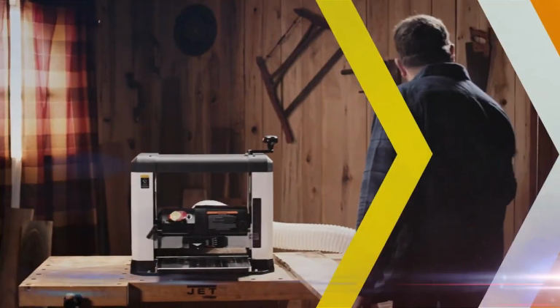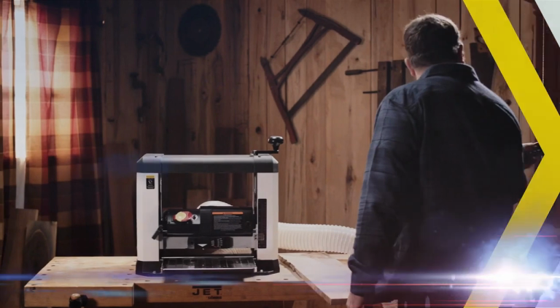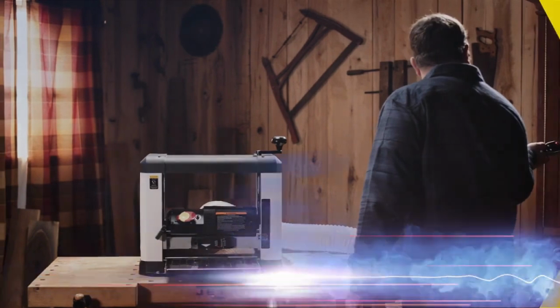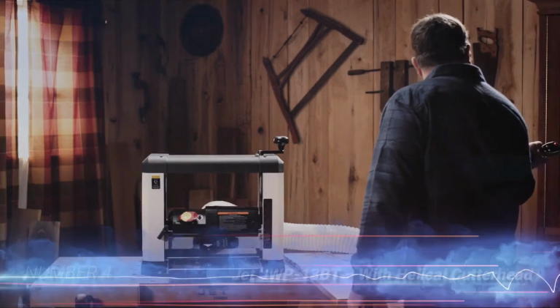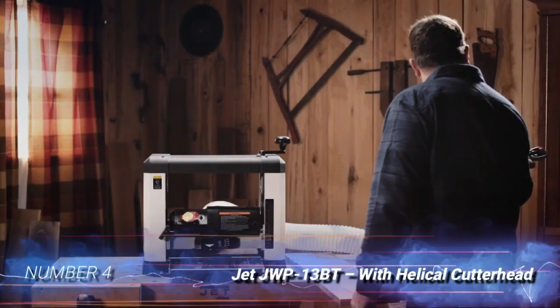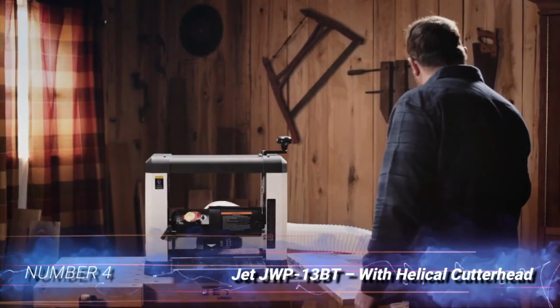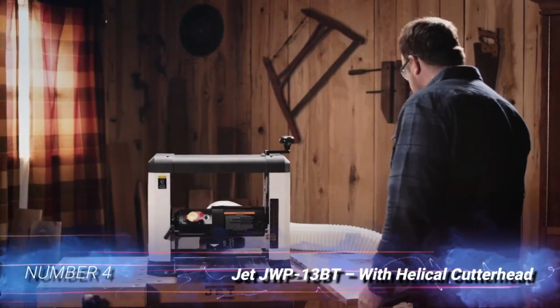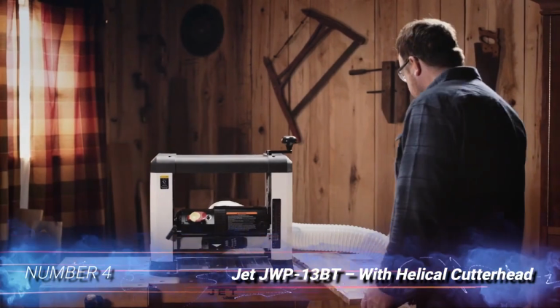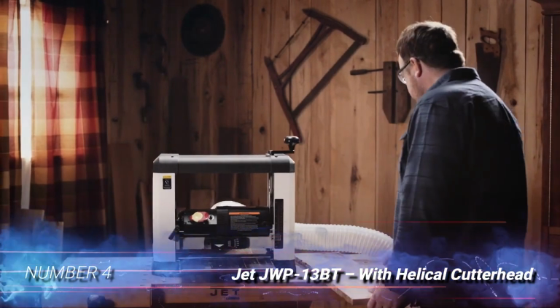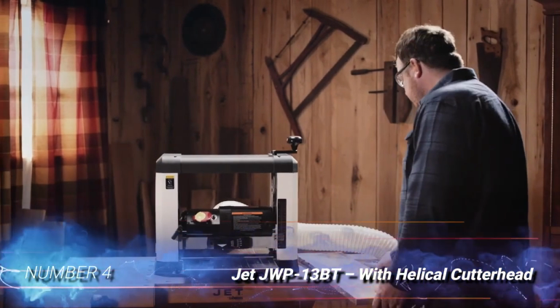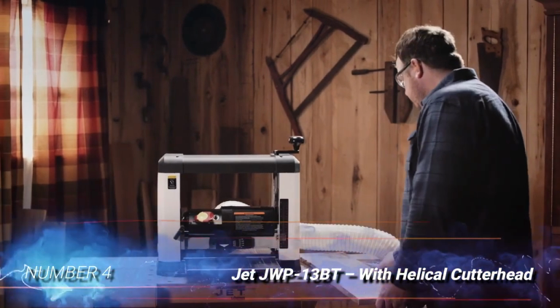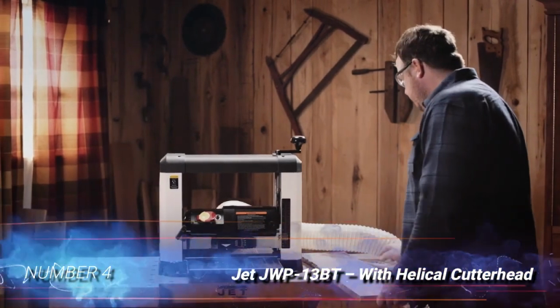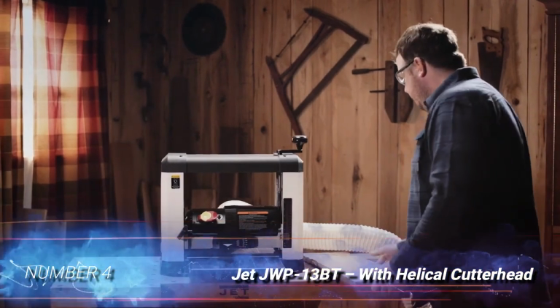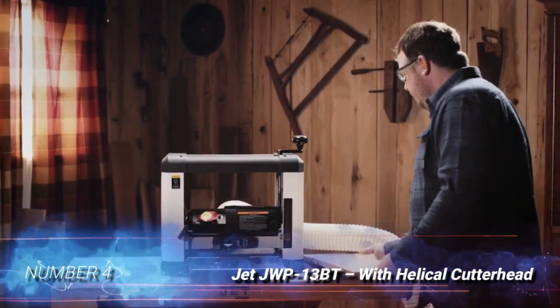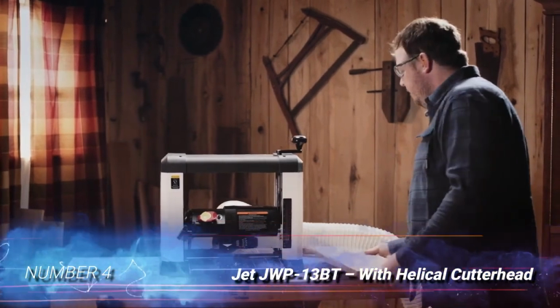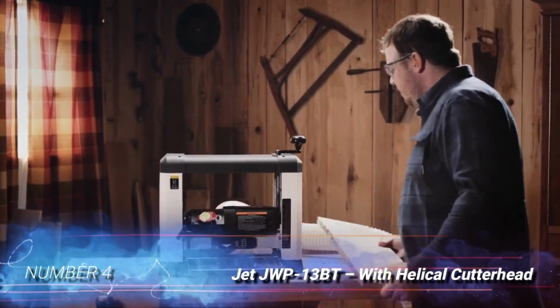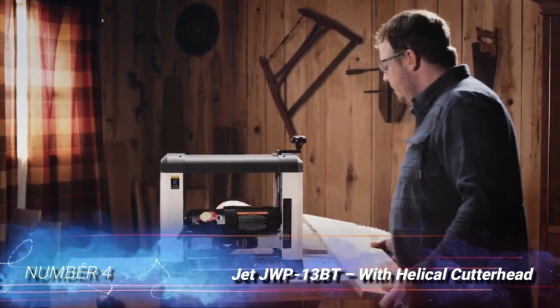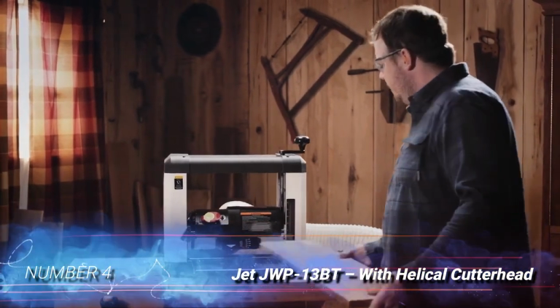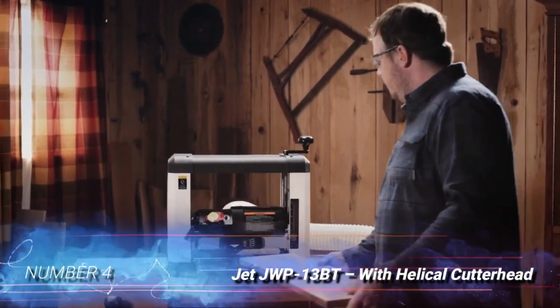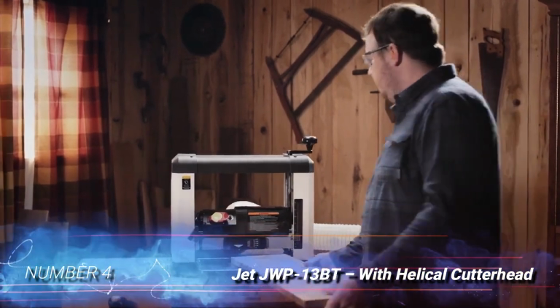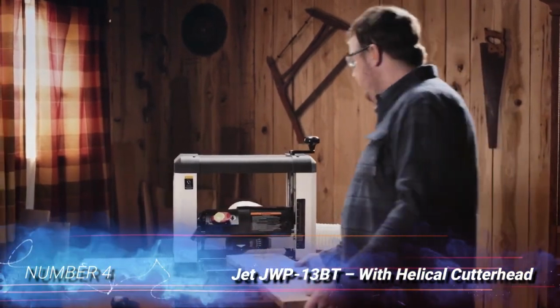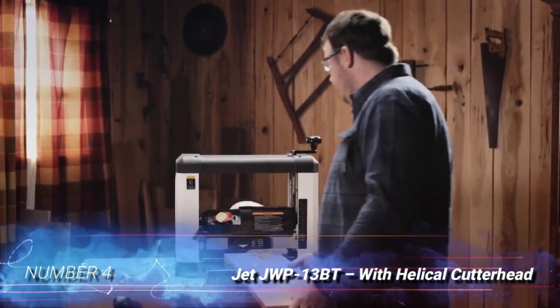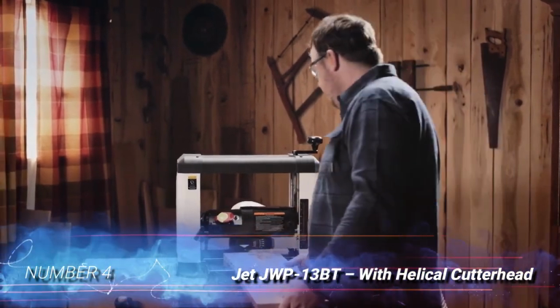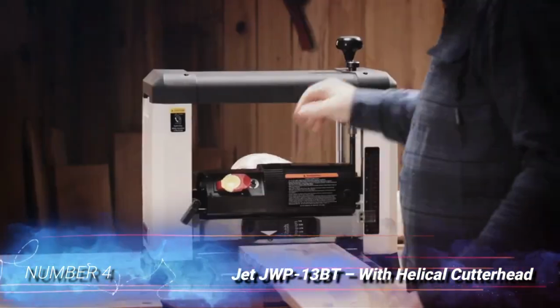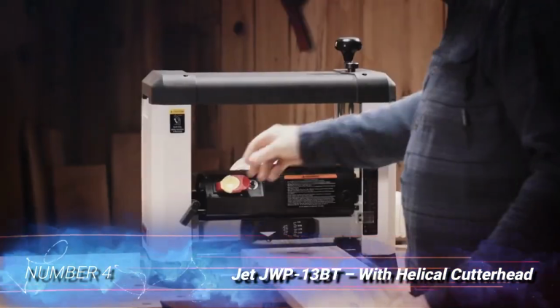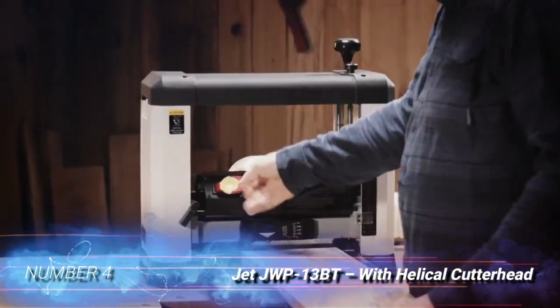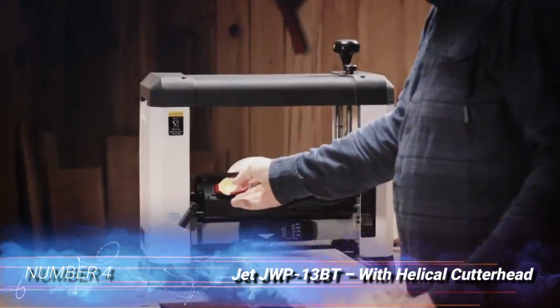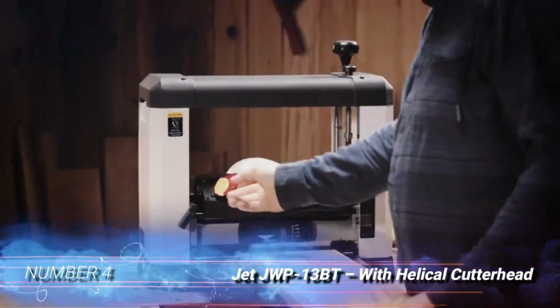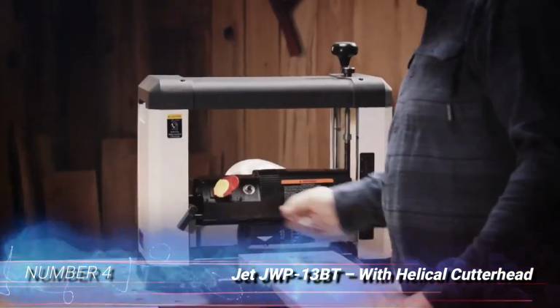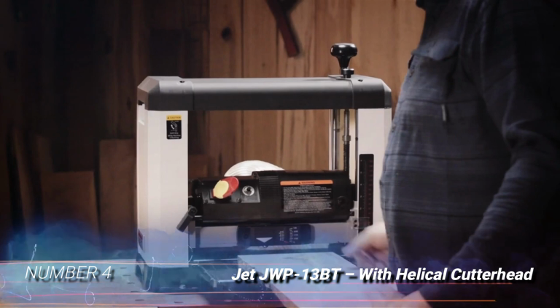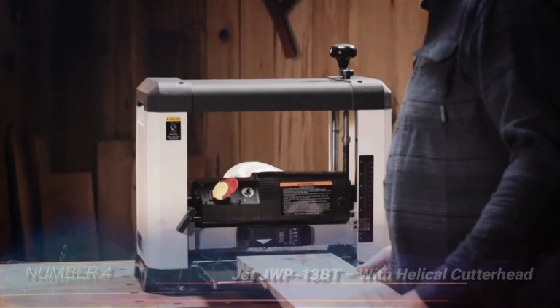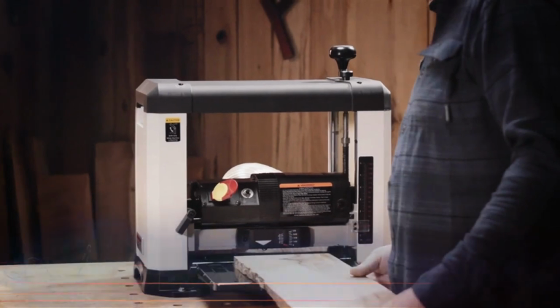Number 4: Jet JWP-13BT with helical cutter head.